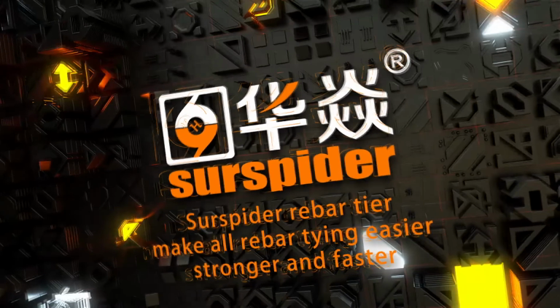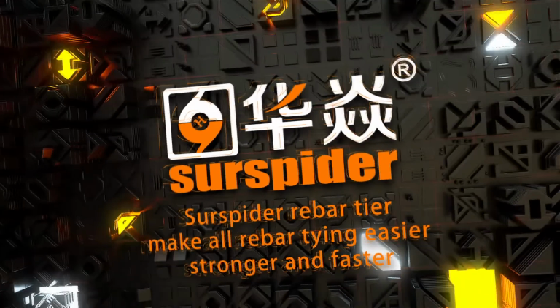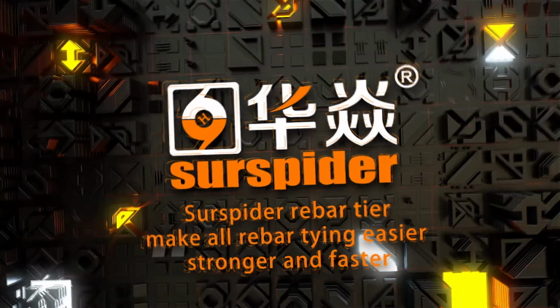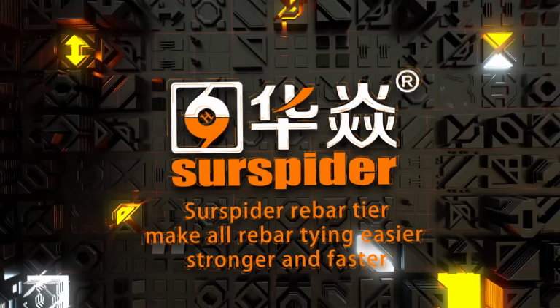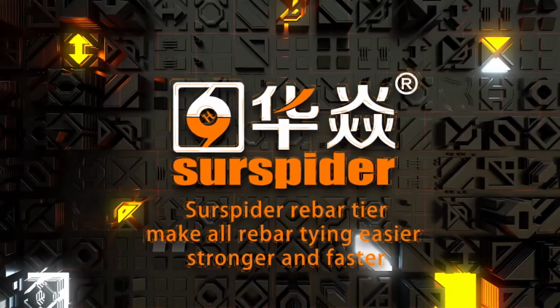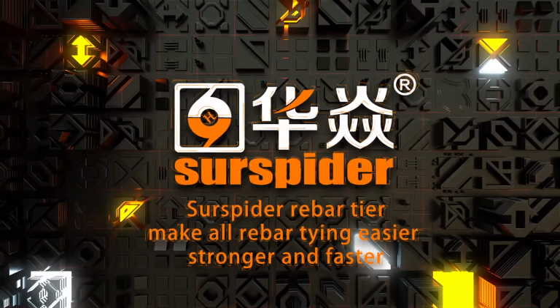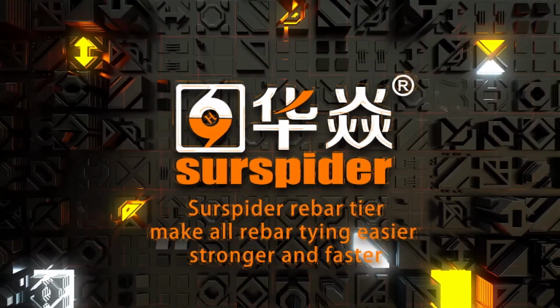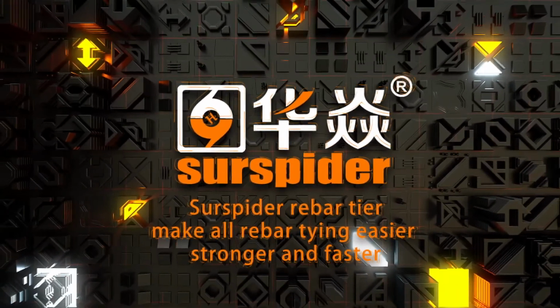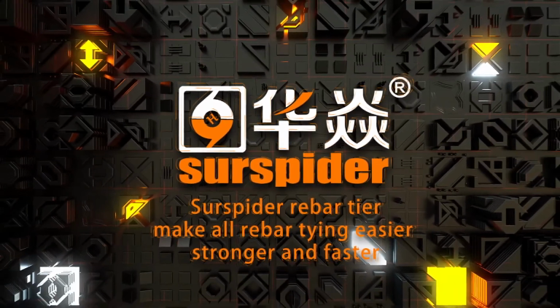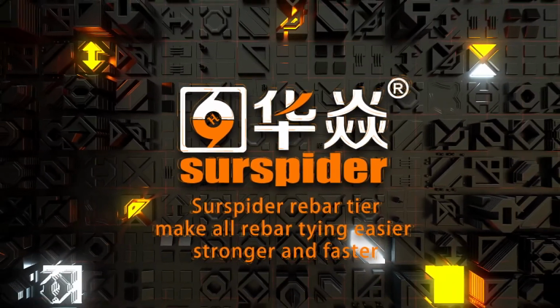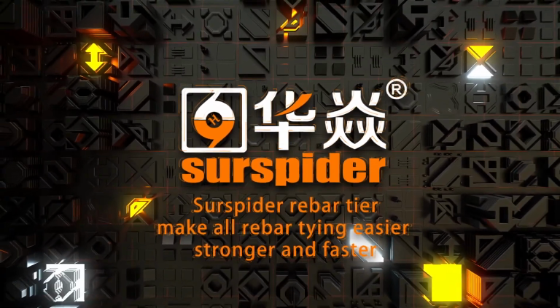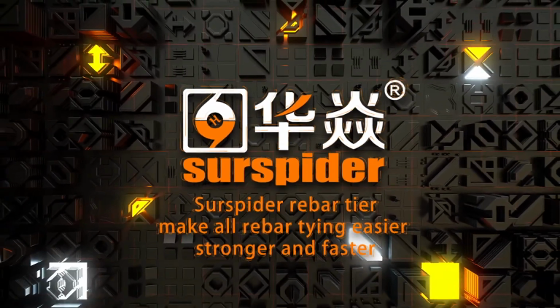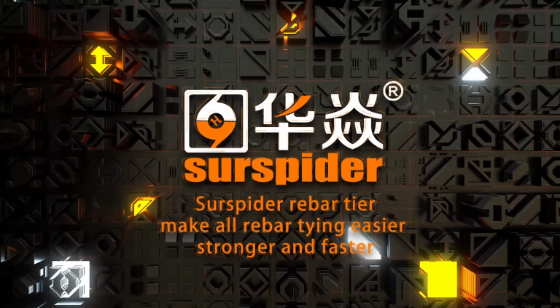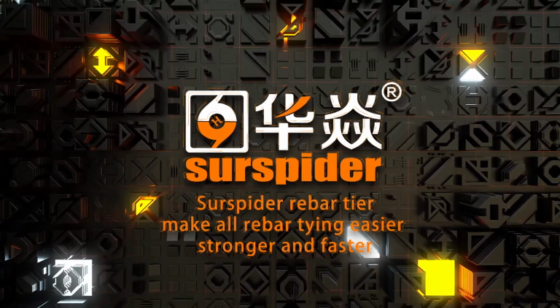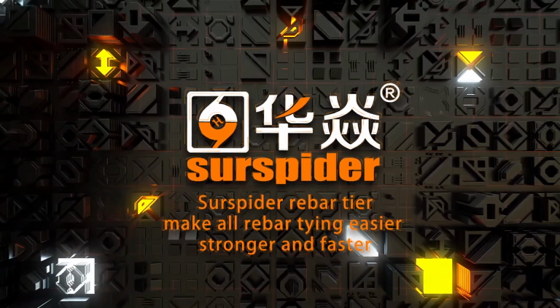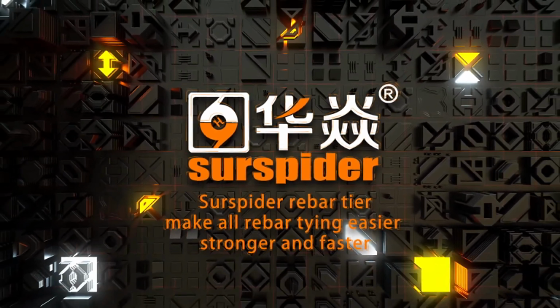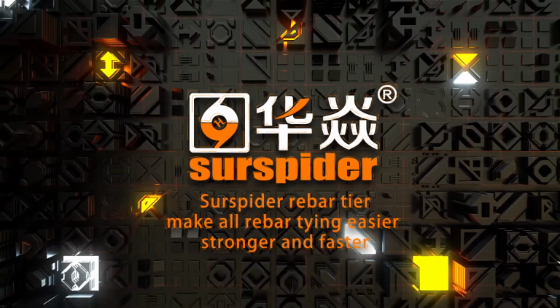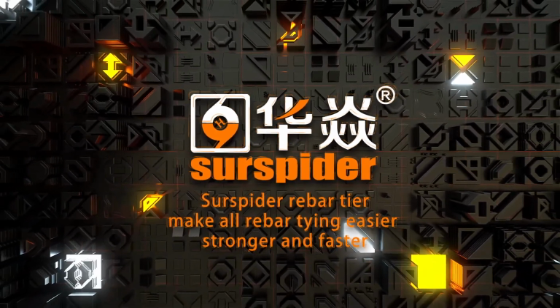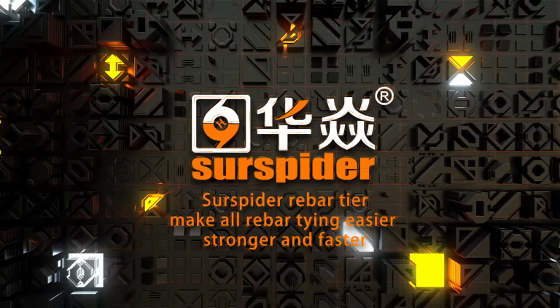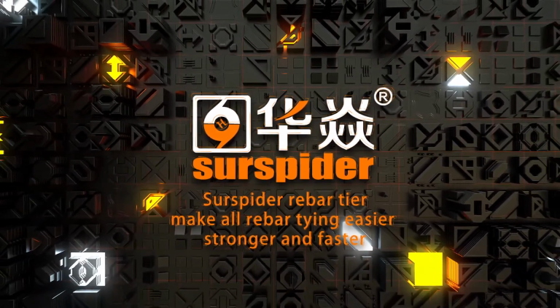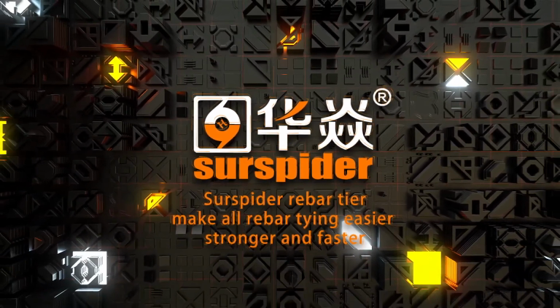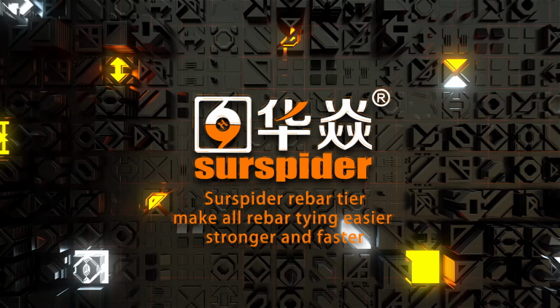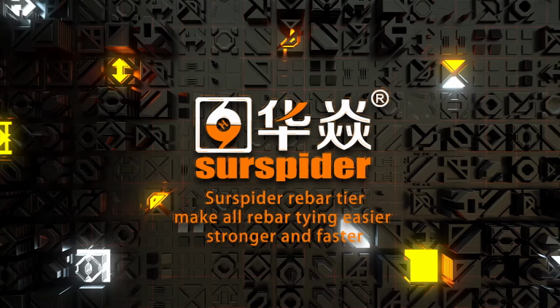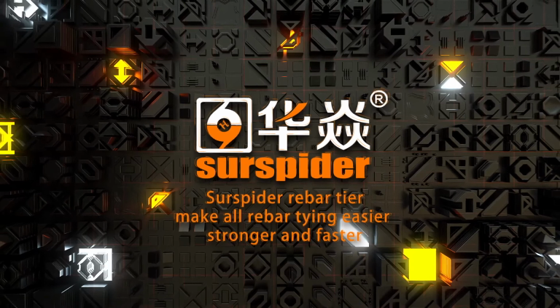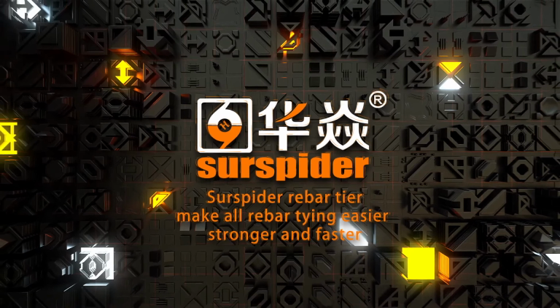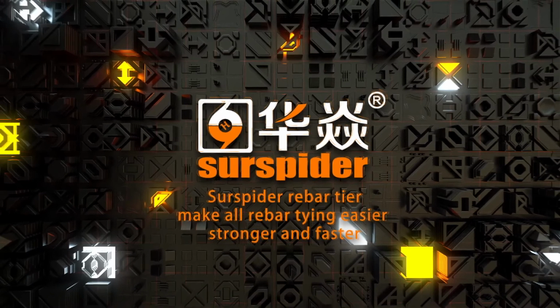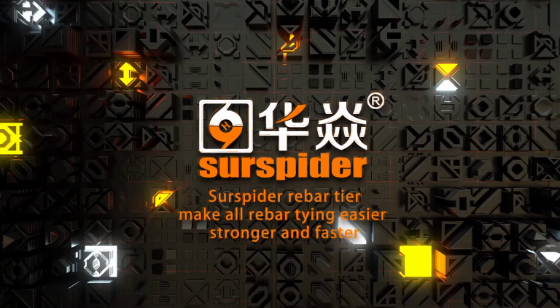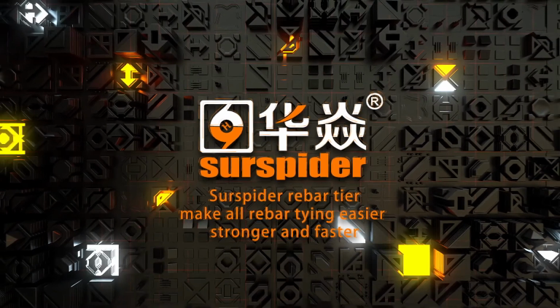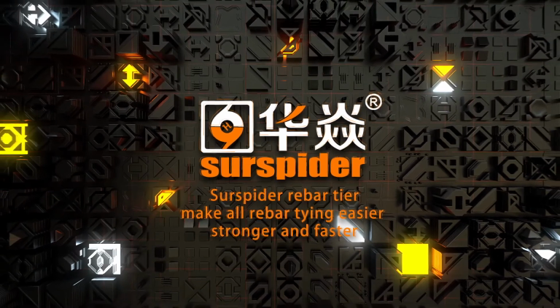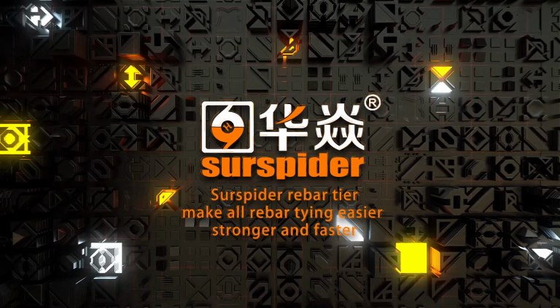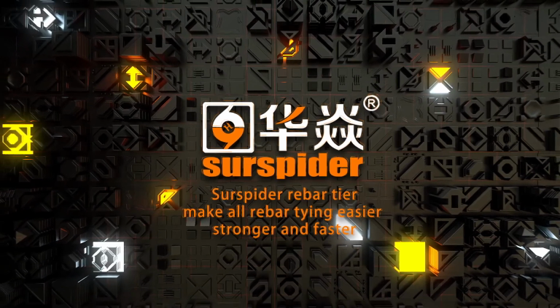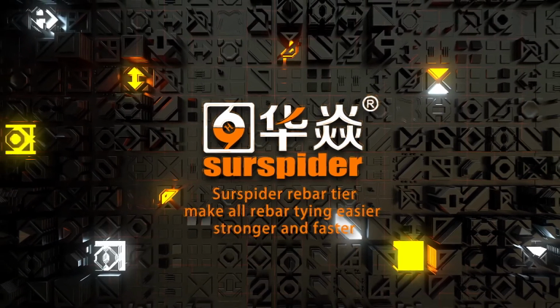SirSpider Rebar Tier — make all rebar tying easier, stronger and faster.